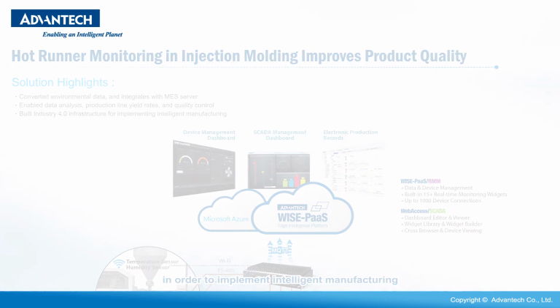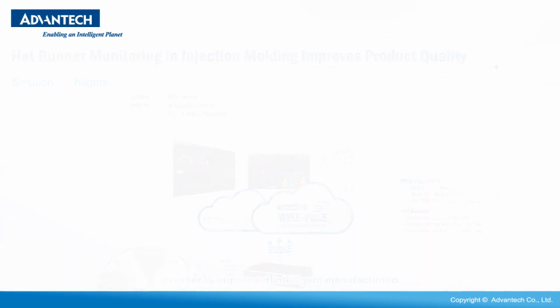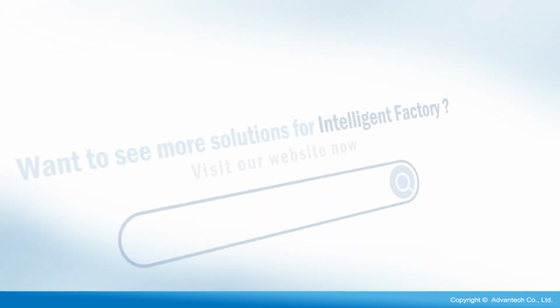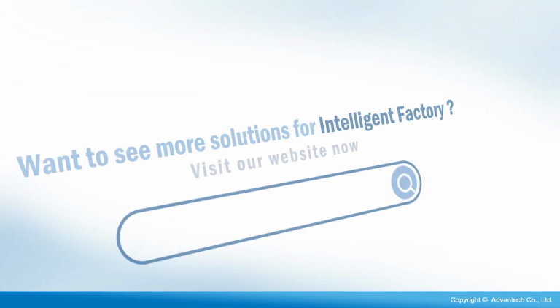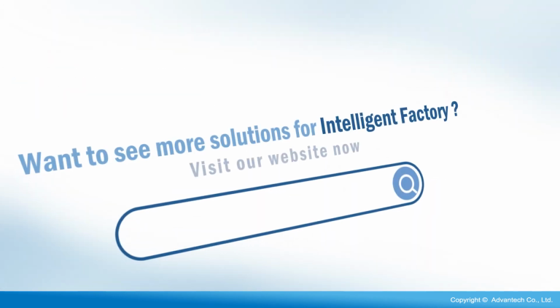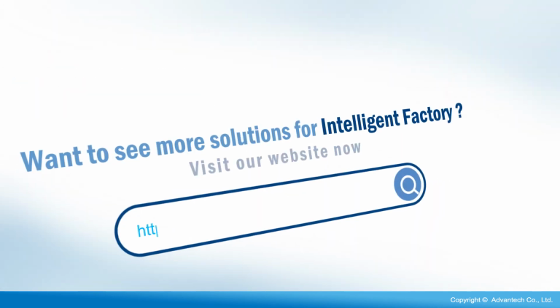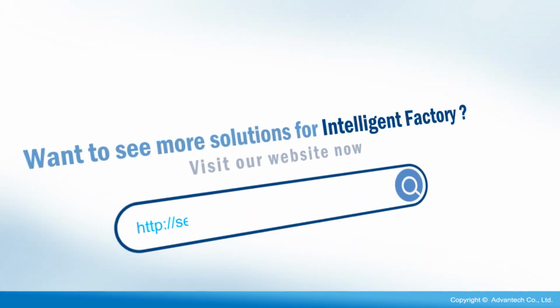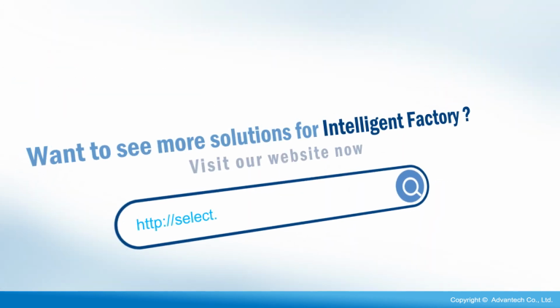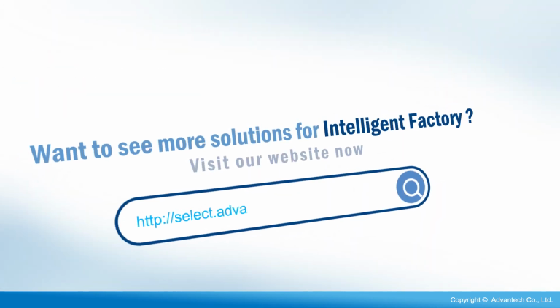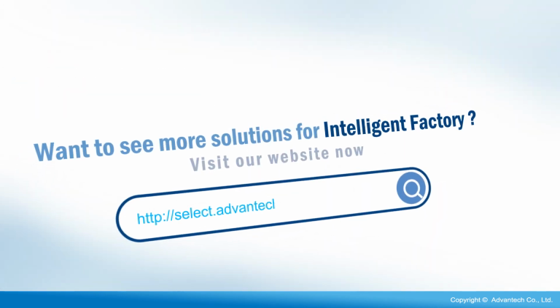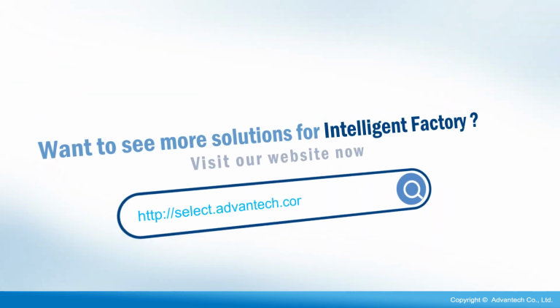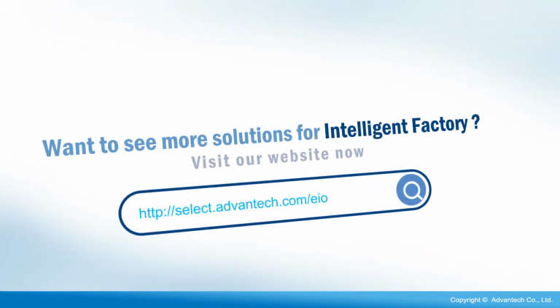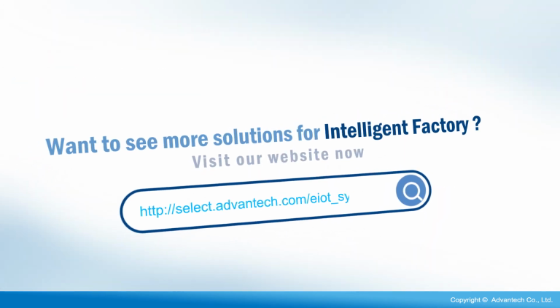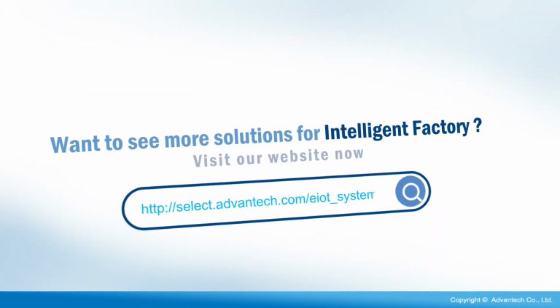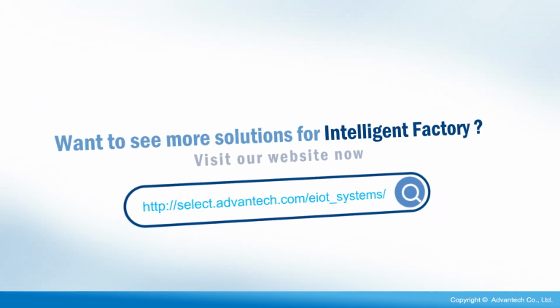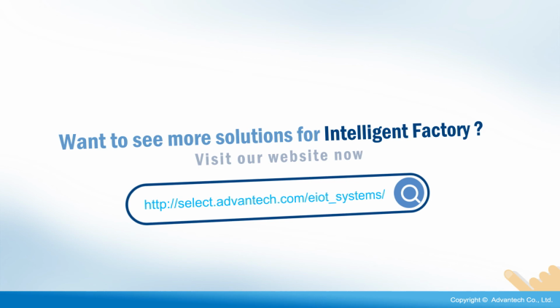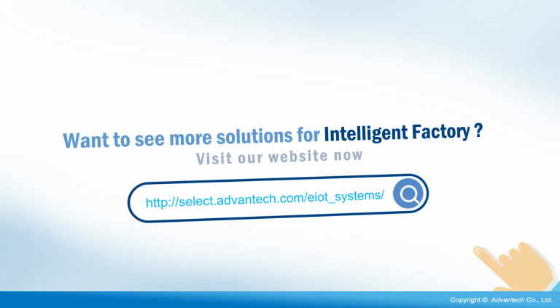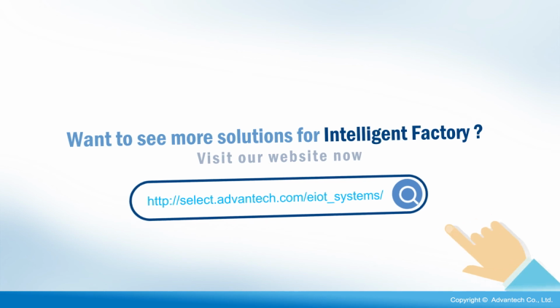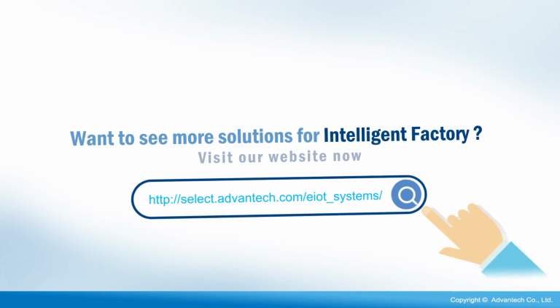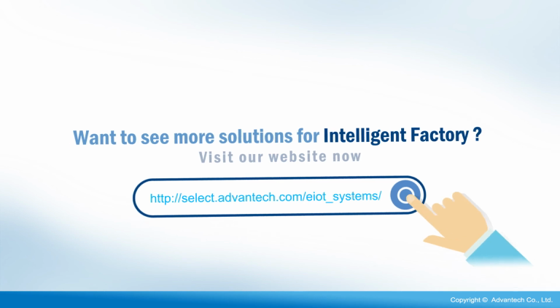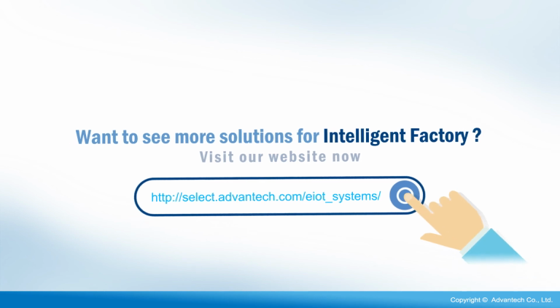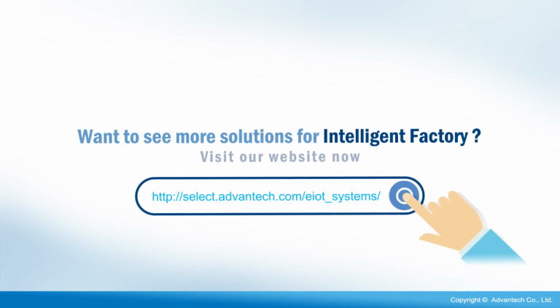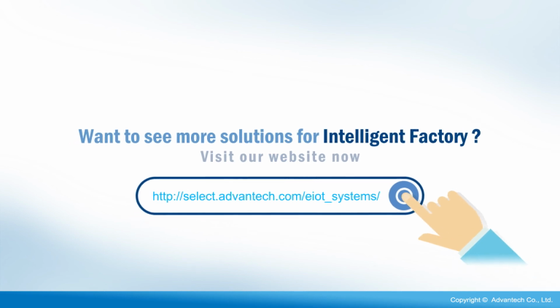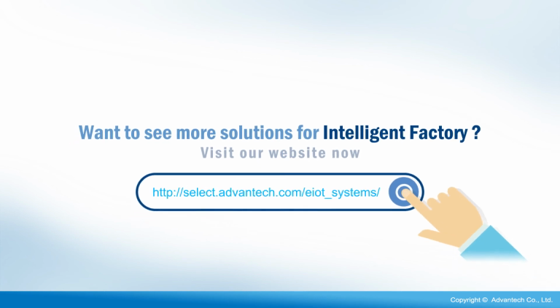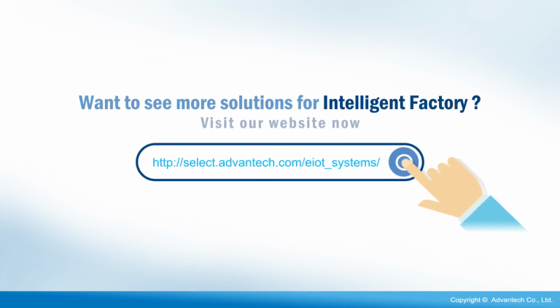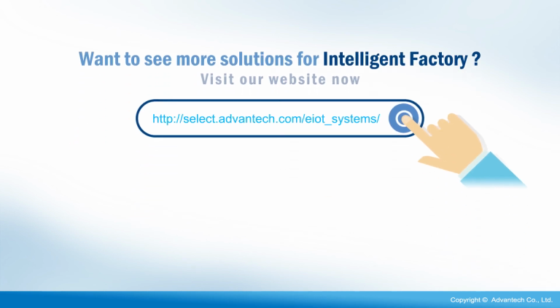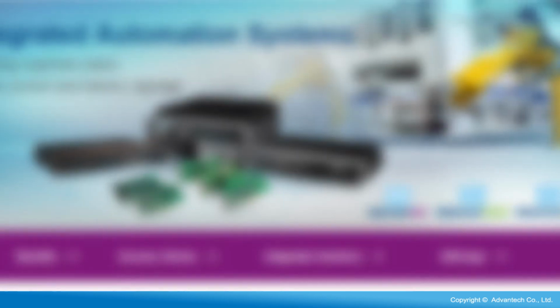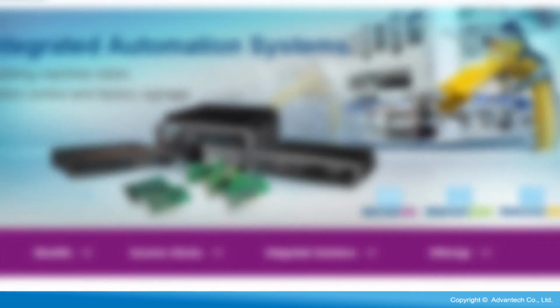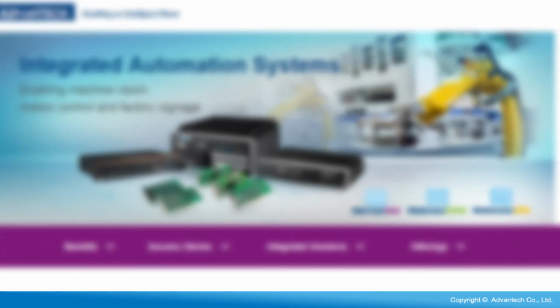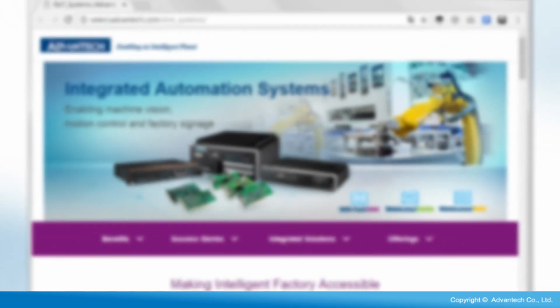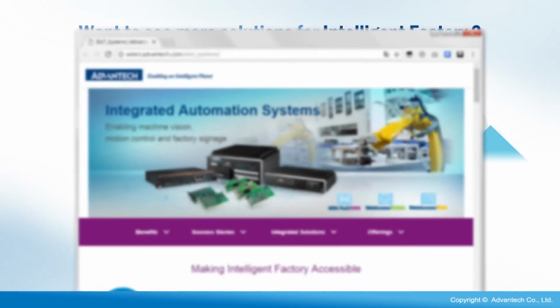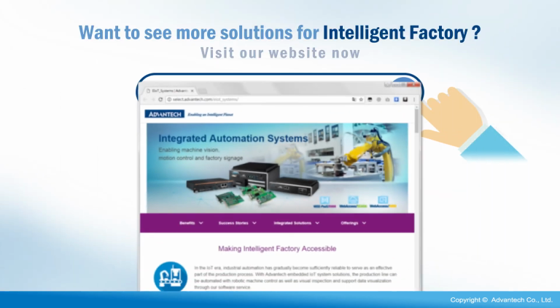Want to see more solutions for intelligent factory? Visit our website now.